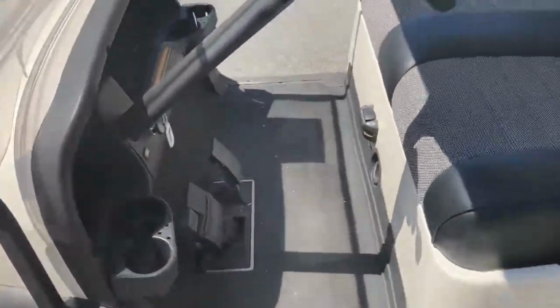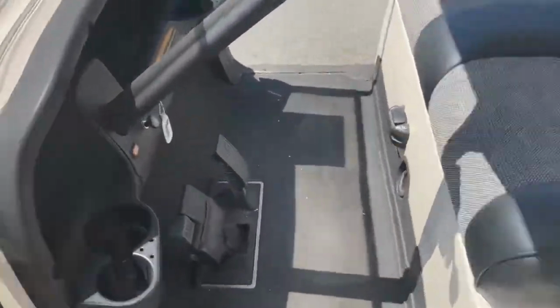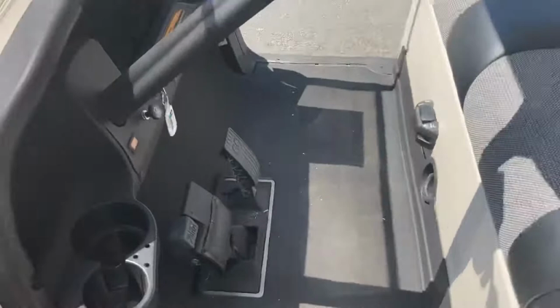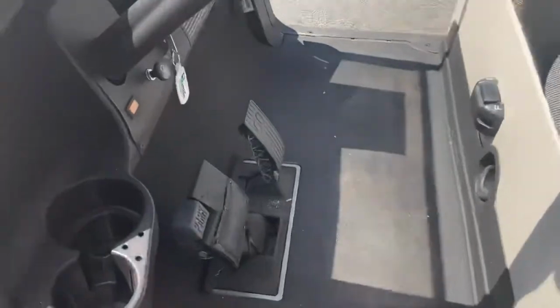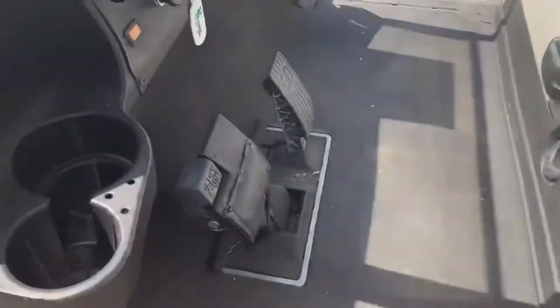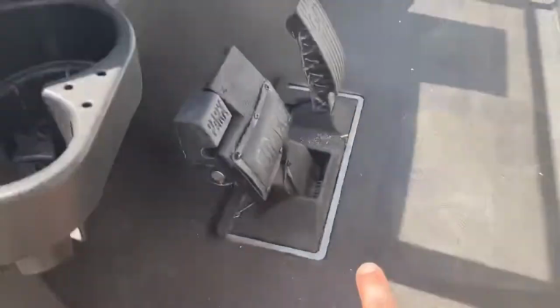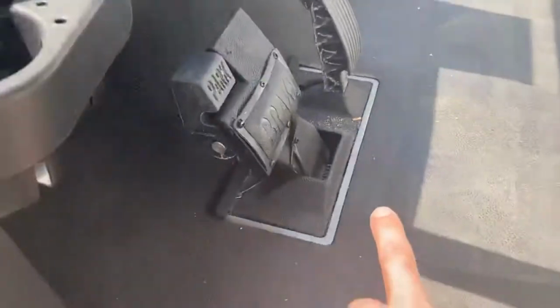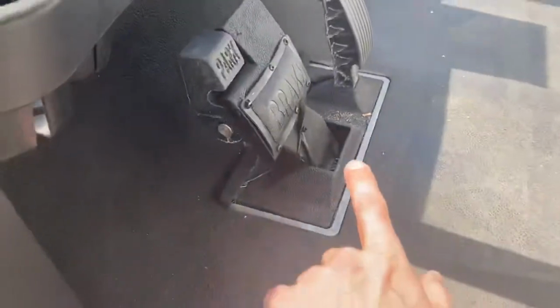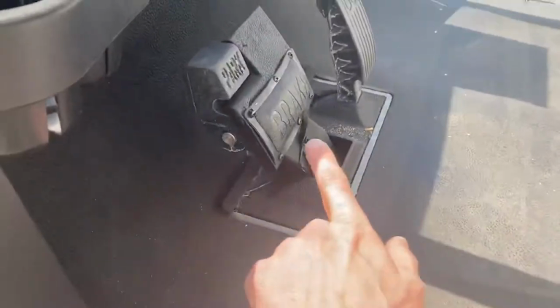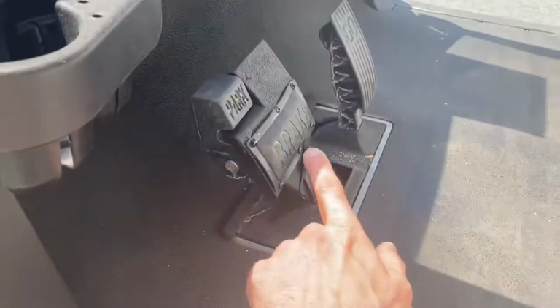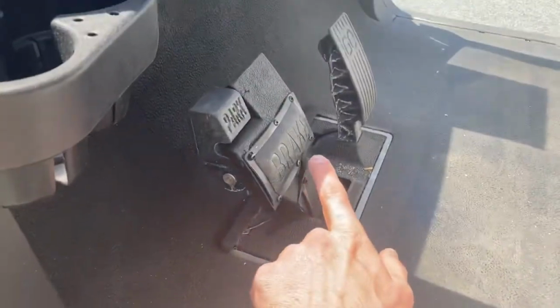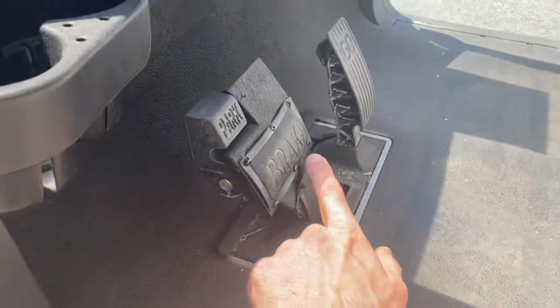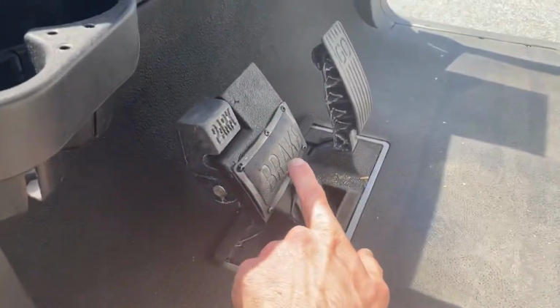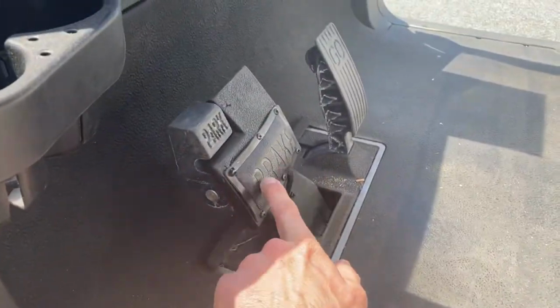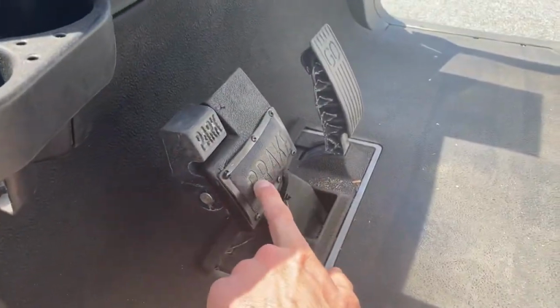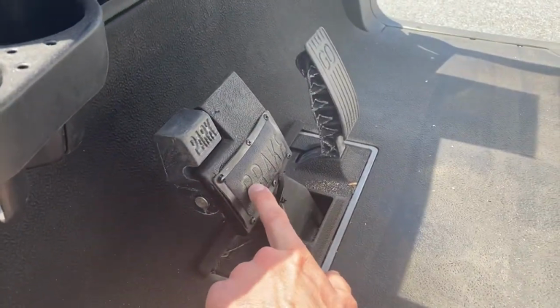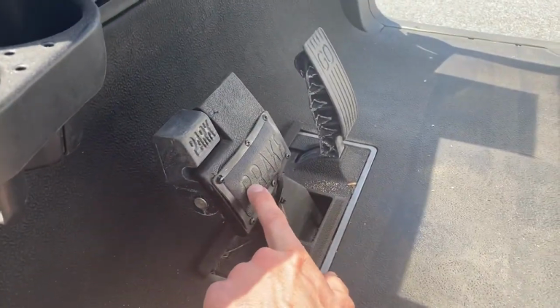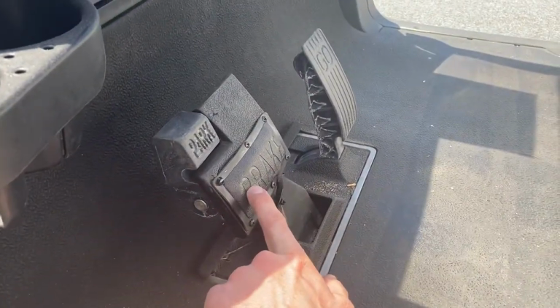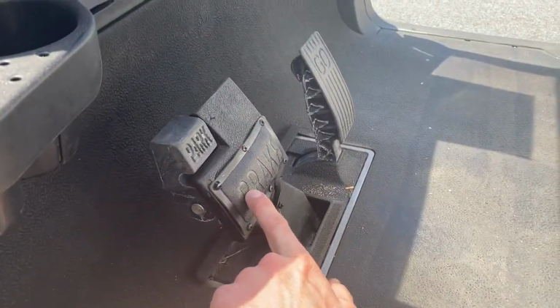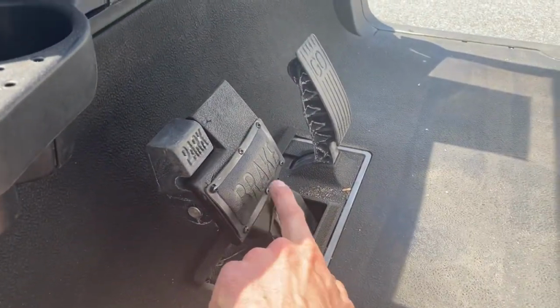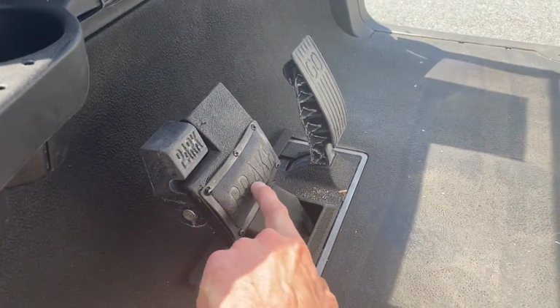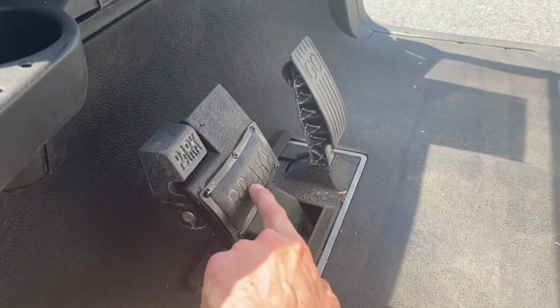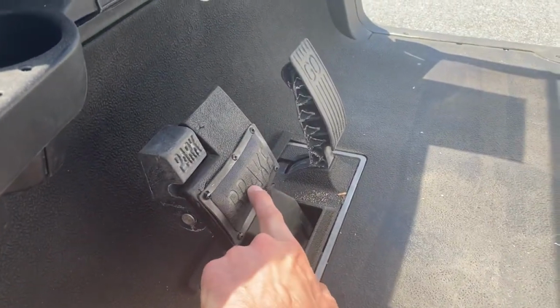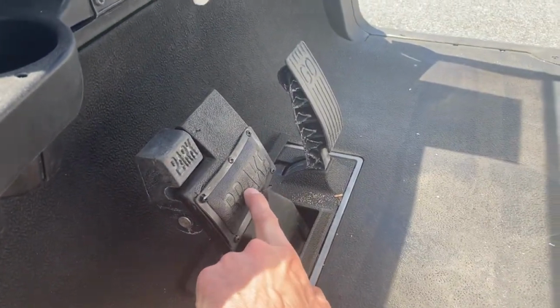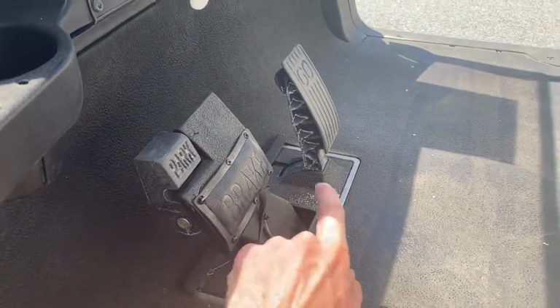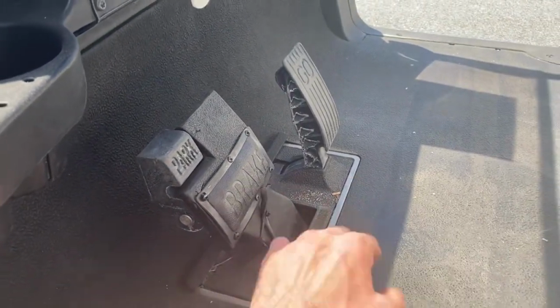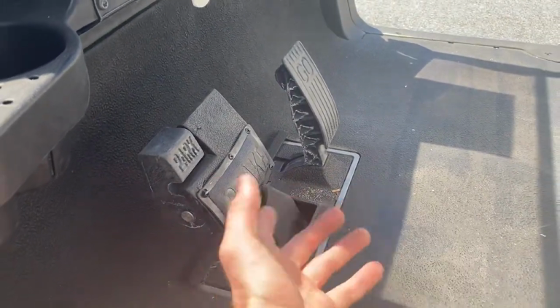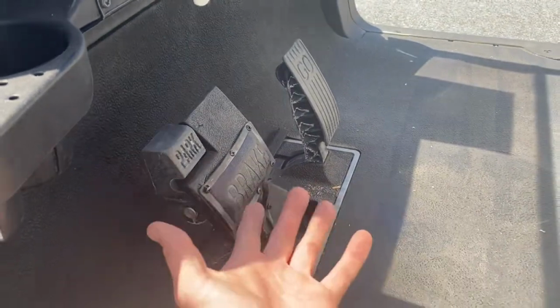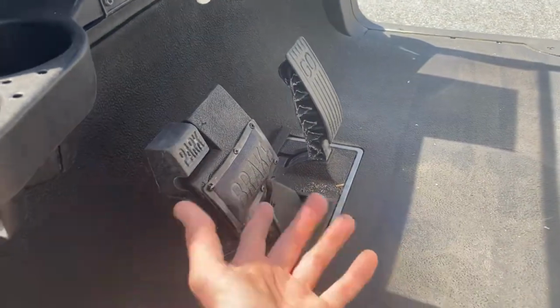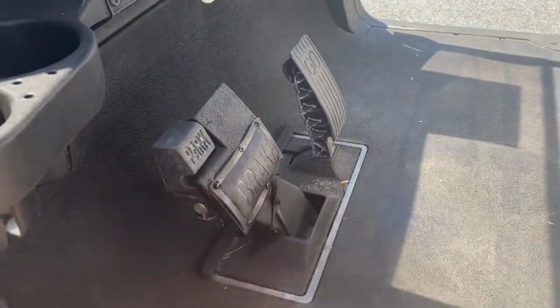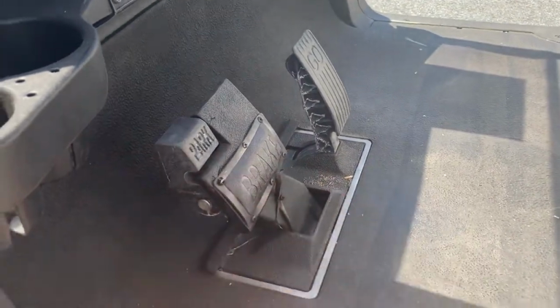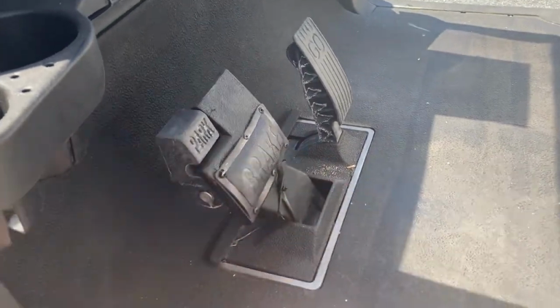By the way, this does have brake lights right here. Push this and that will activate your brake lights.